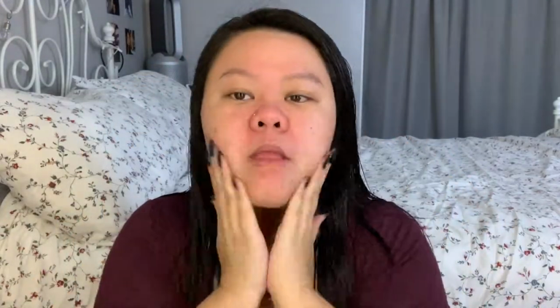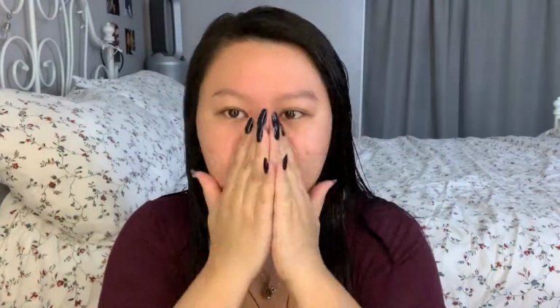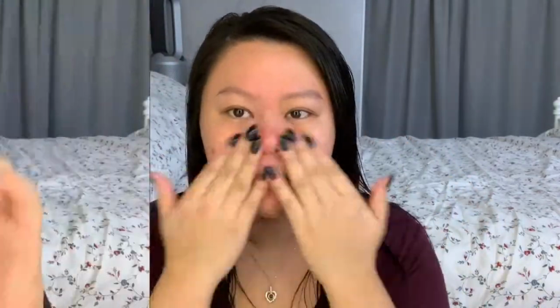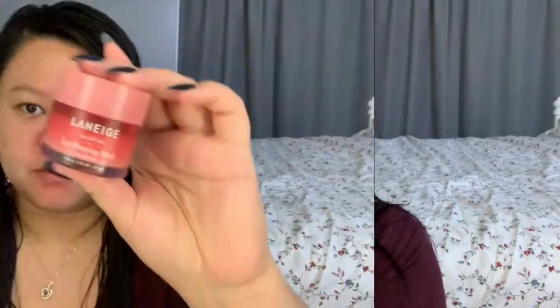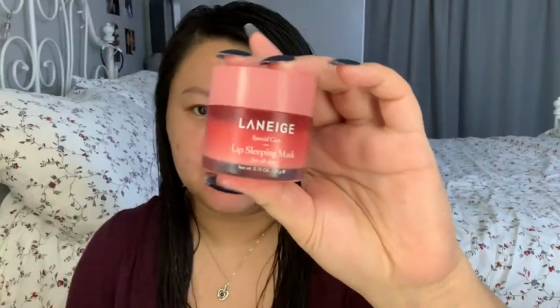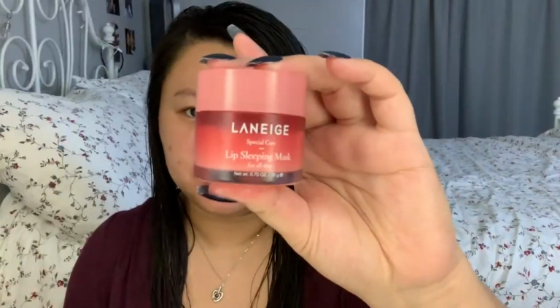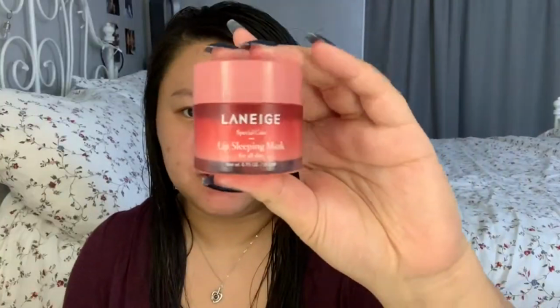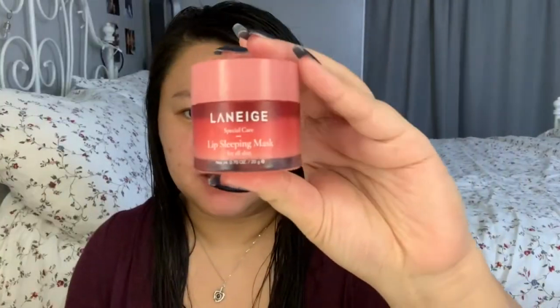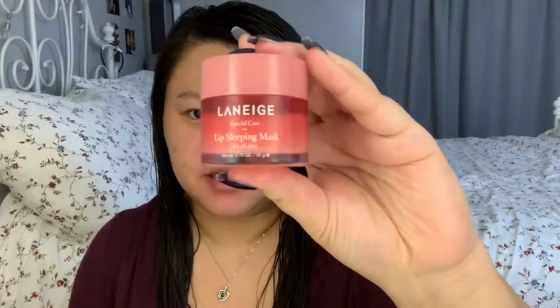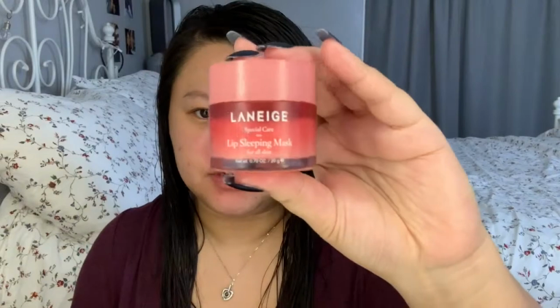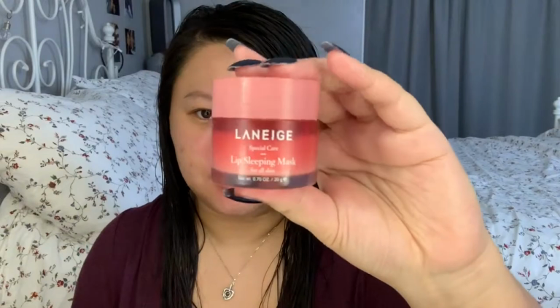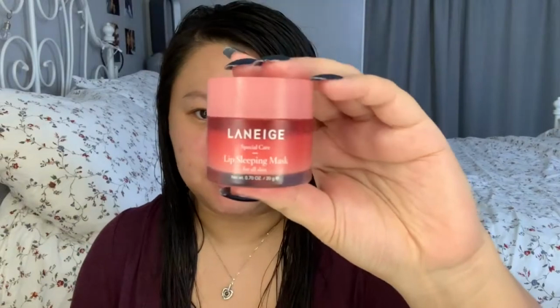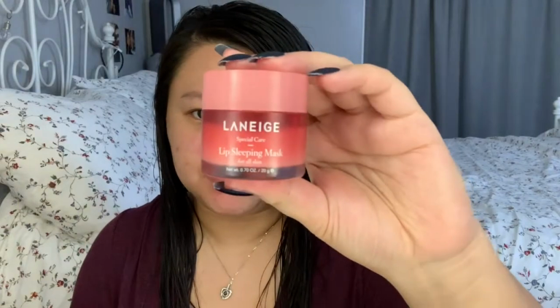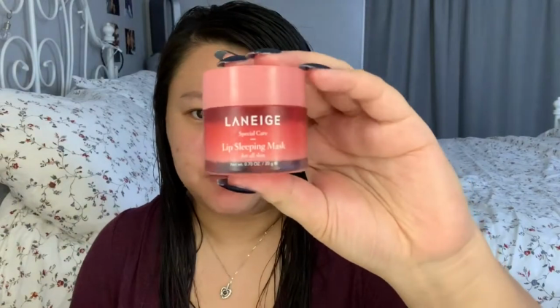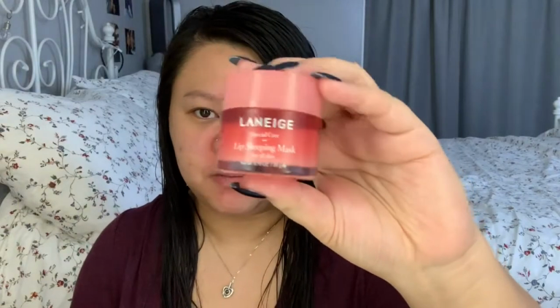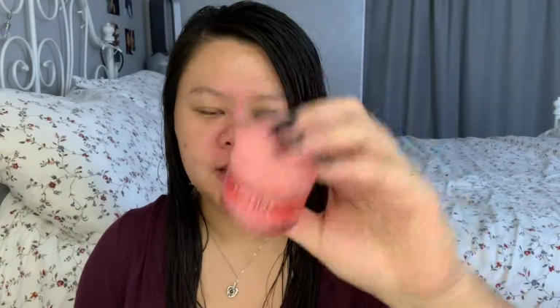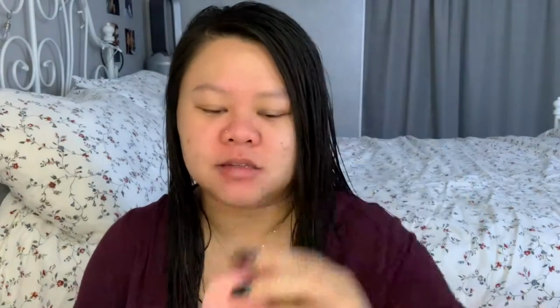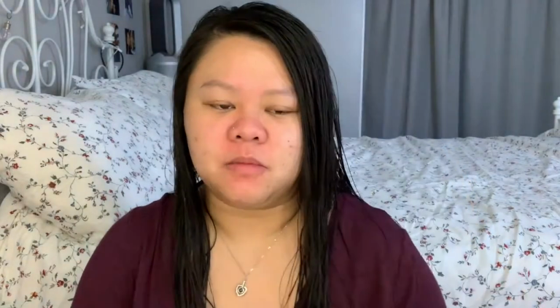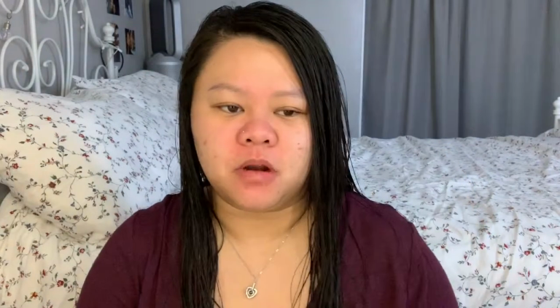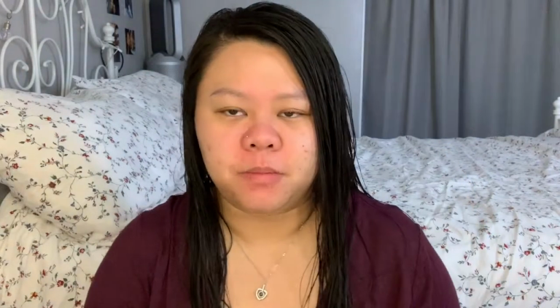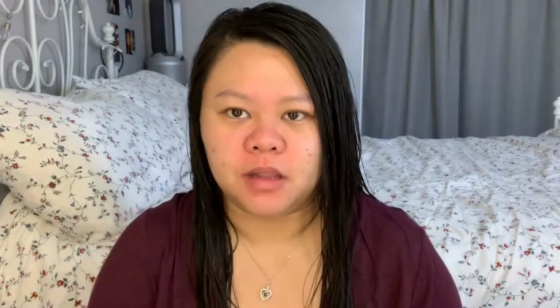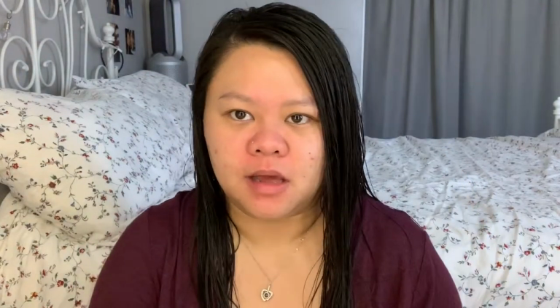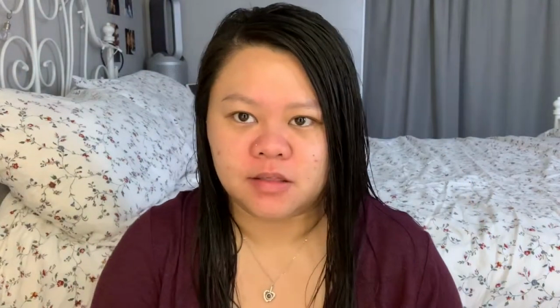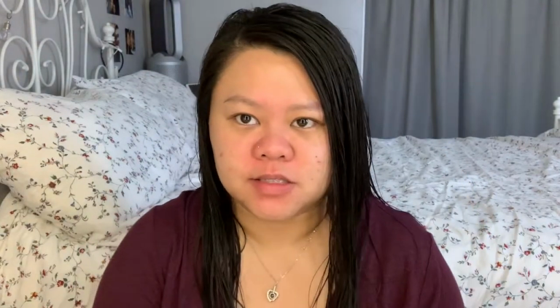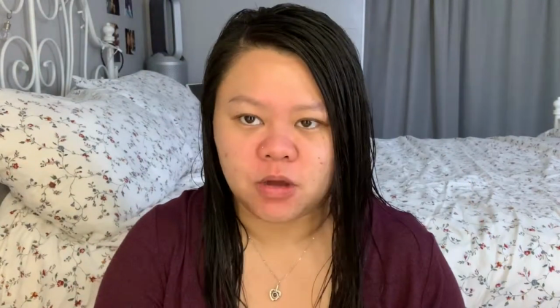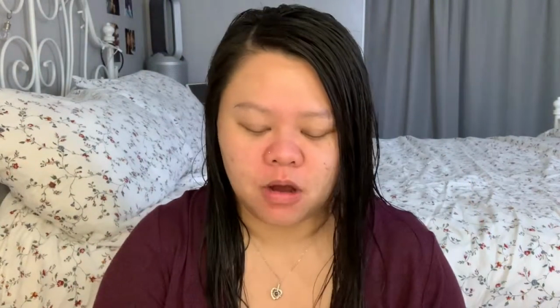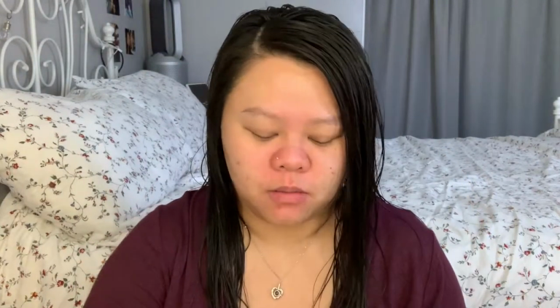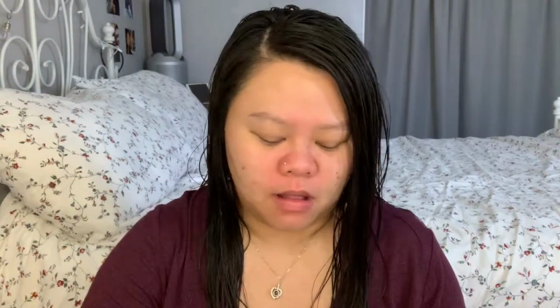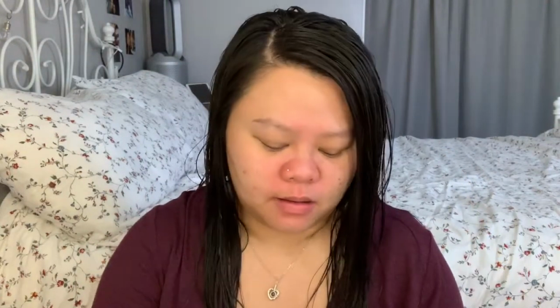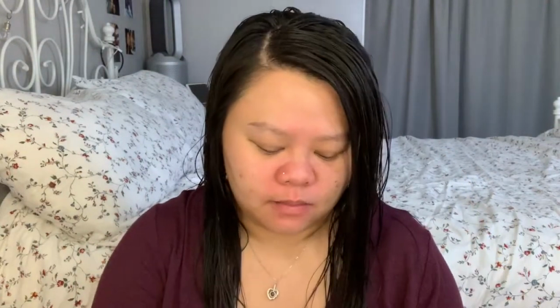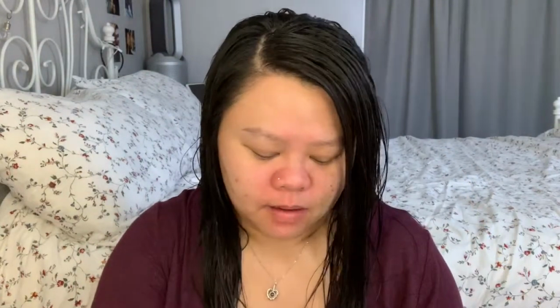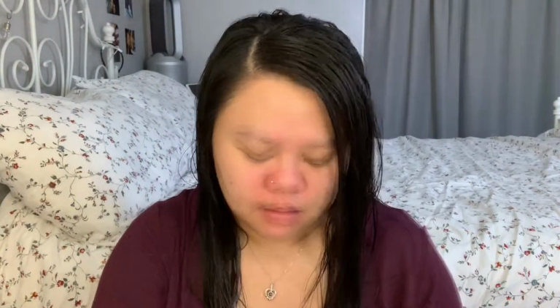Next, I'm going to use my Laneige Lip Sleeping Mask and I'm going to apply this on while I get ready.